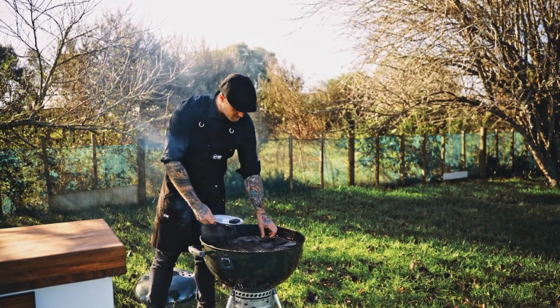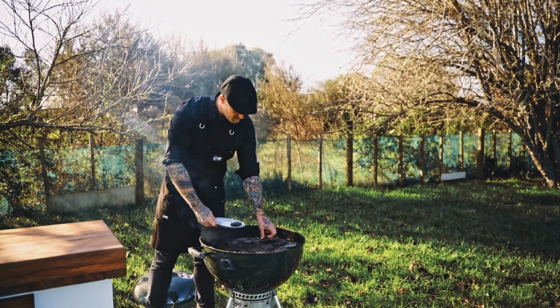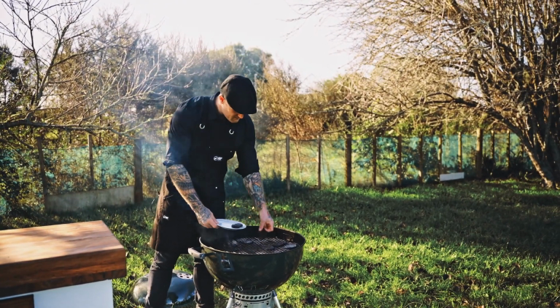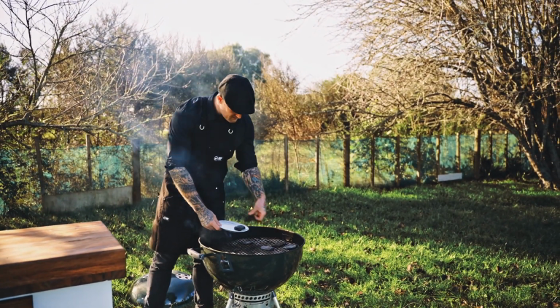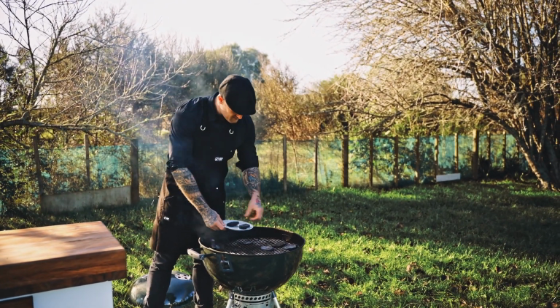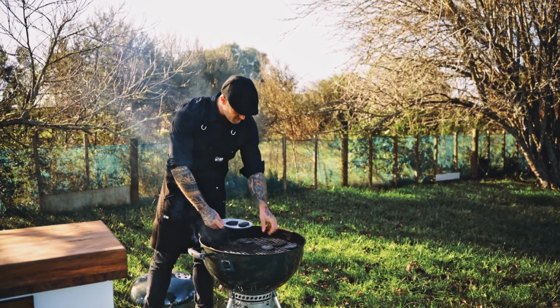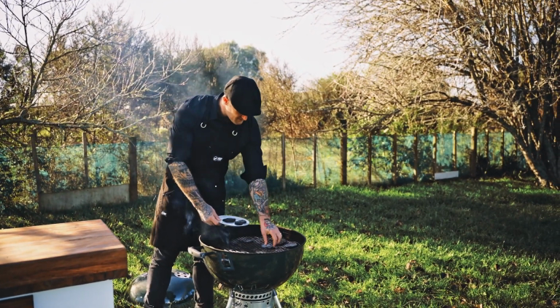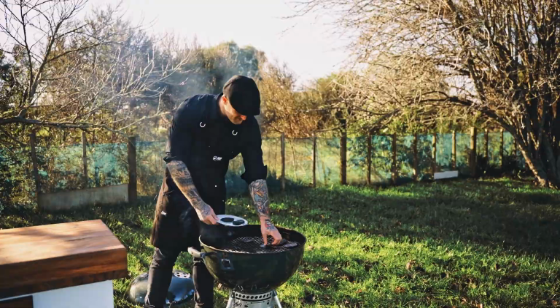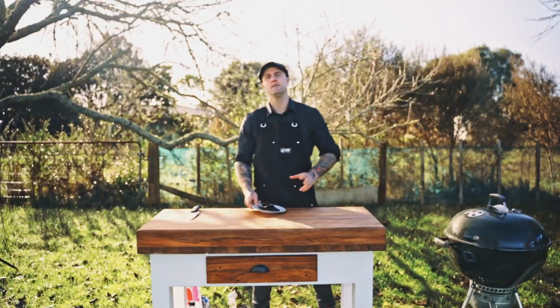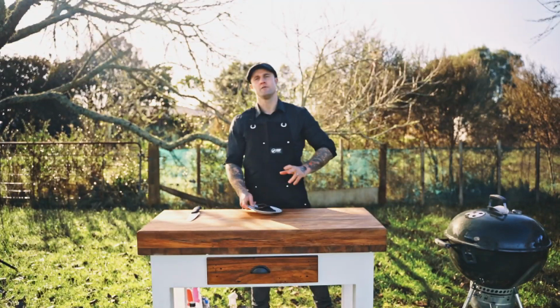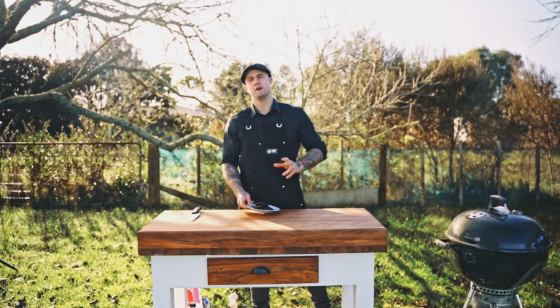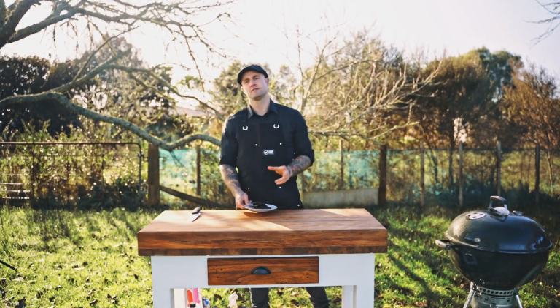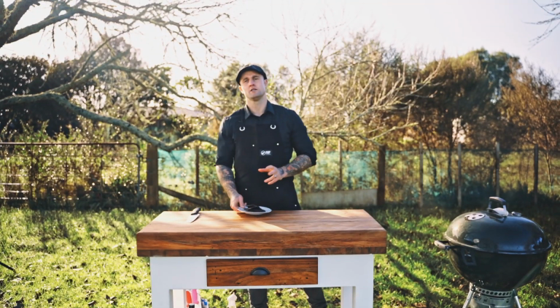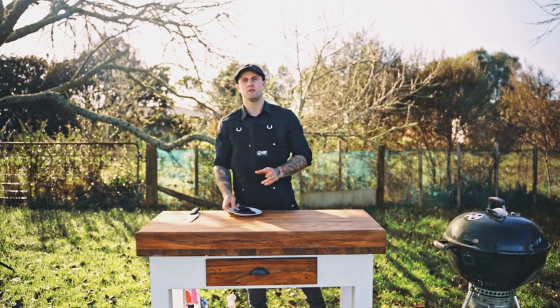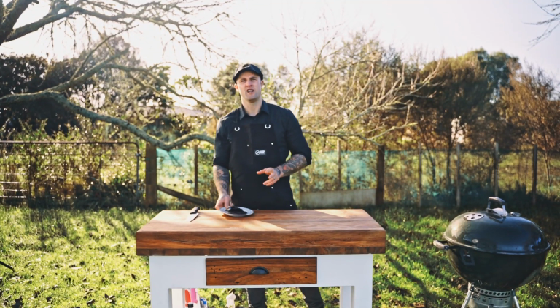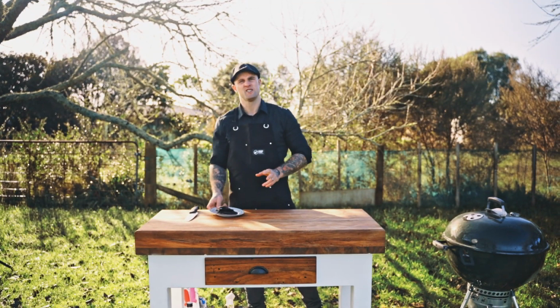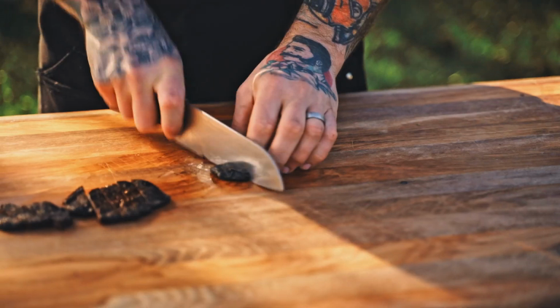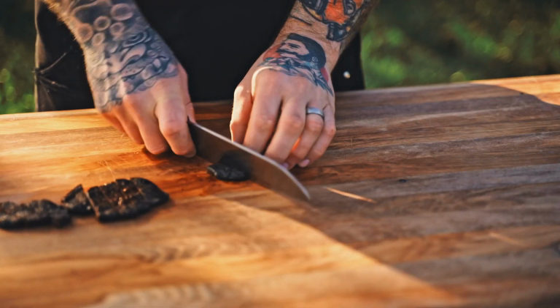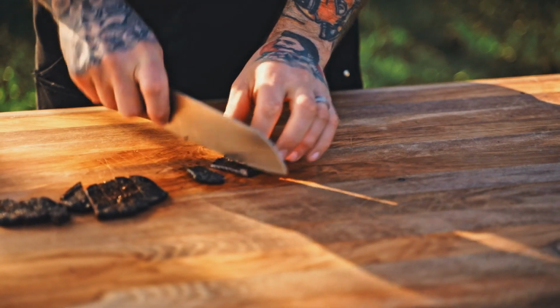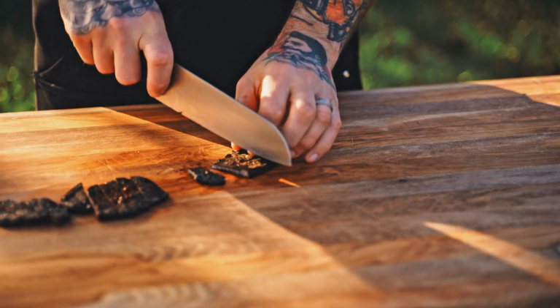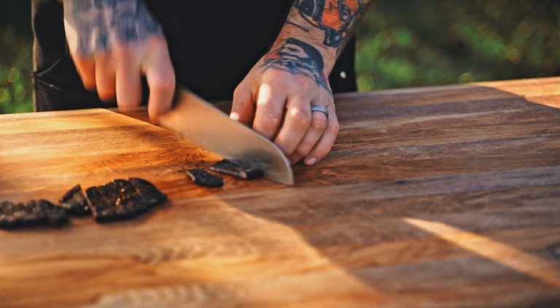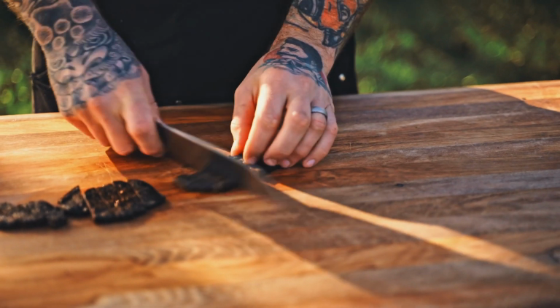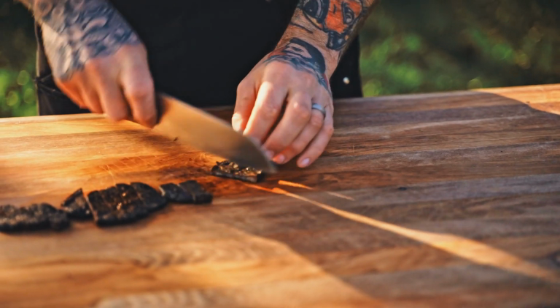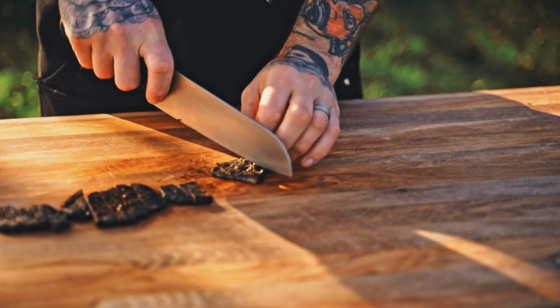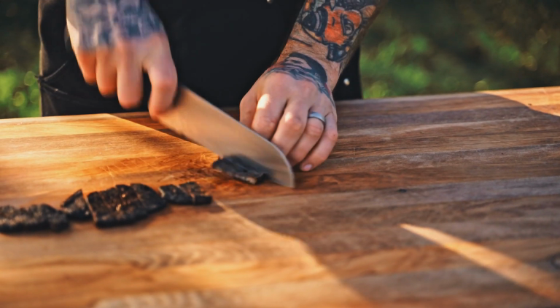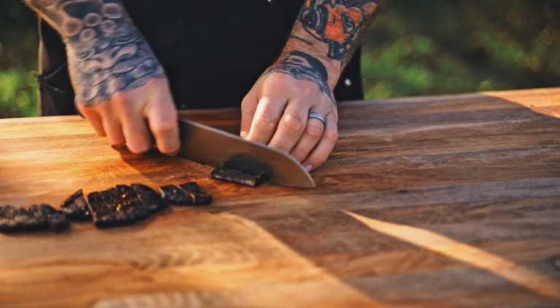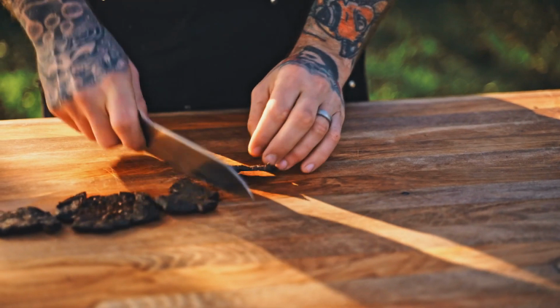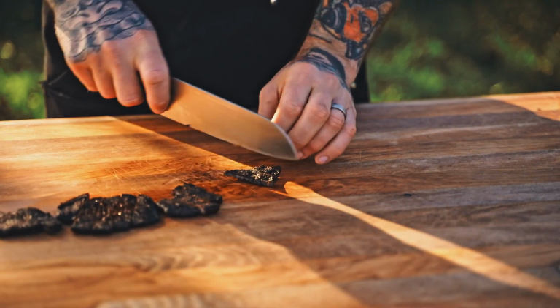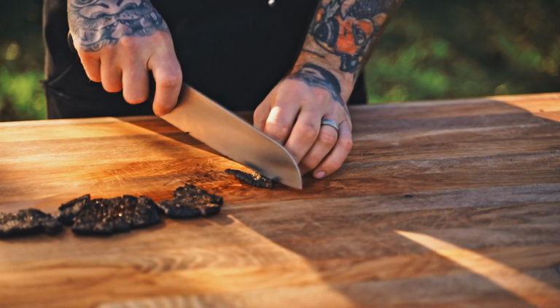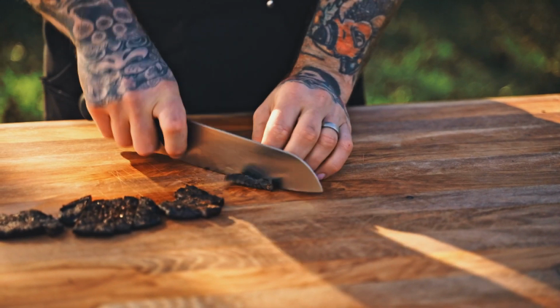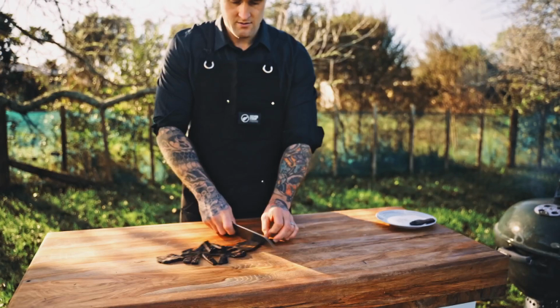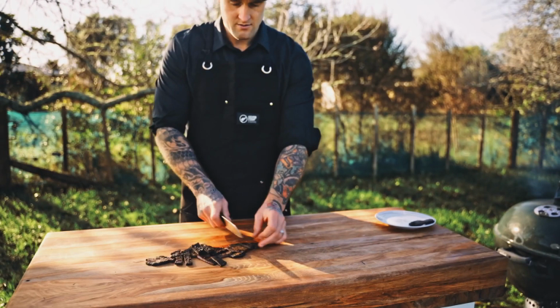Once our jerky's done, we basically just want to let it sit, let it cool down, and then it's ready to slice and ready to eat.